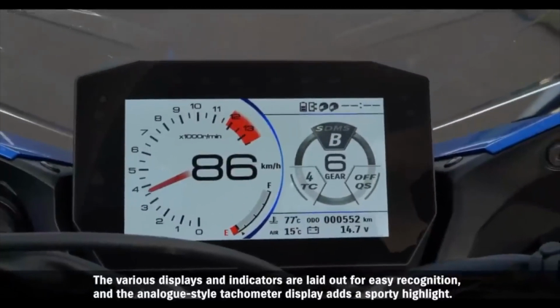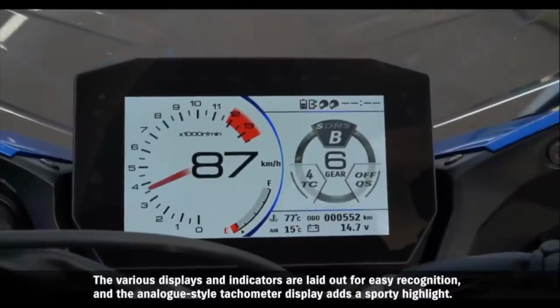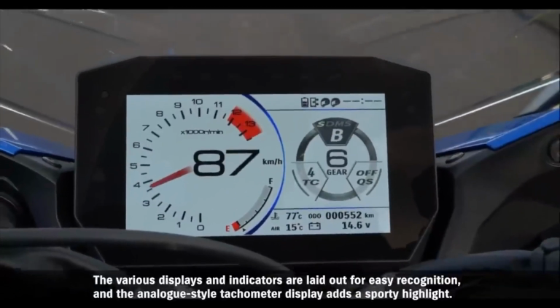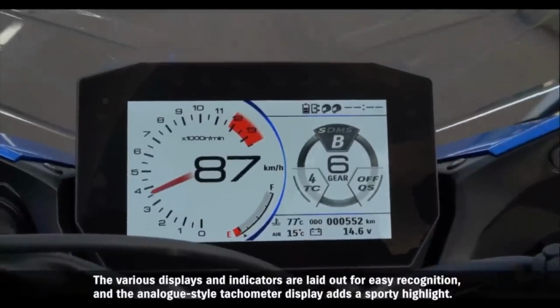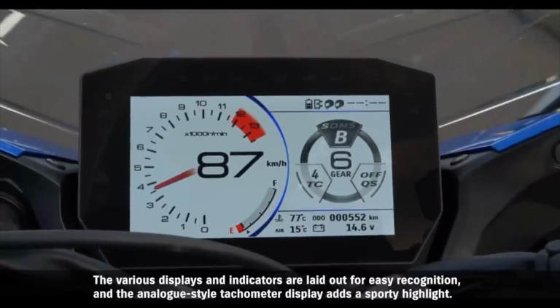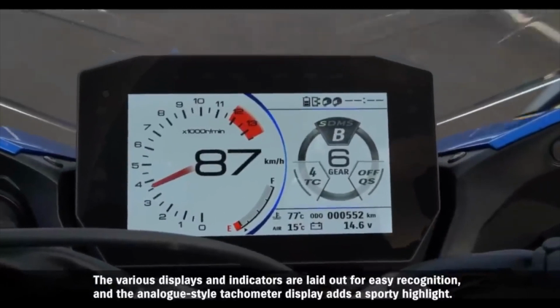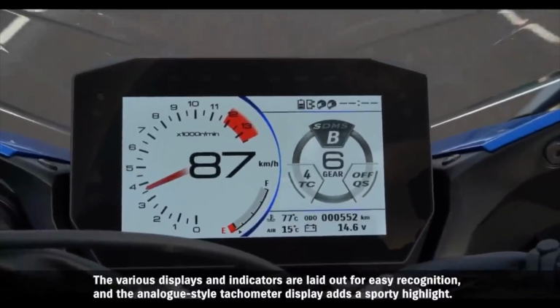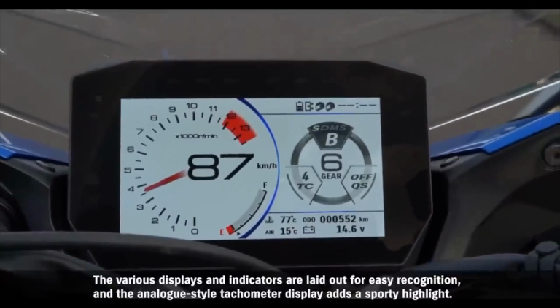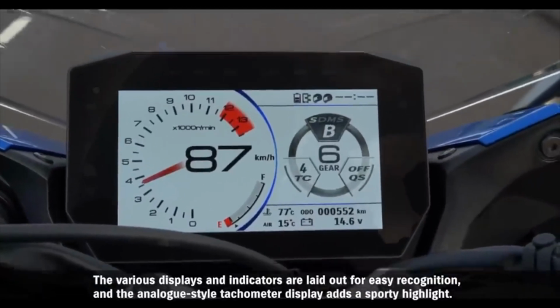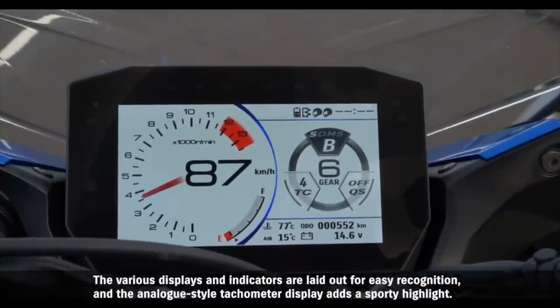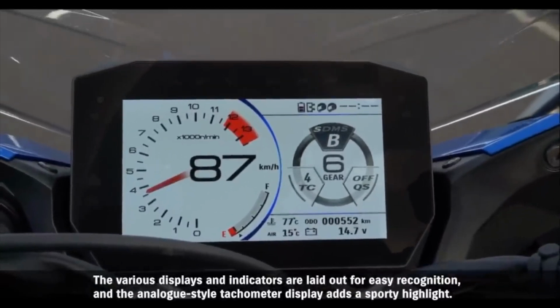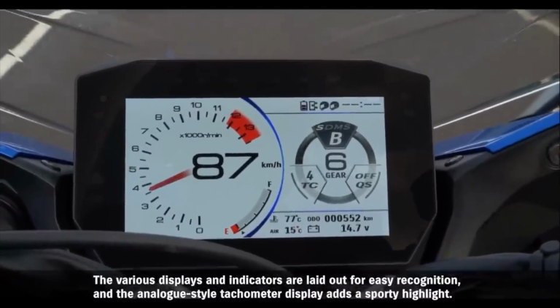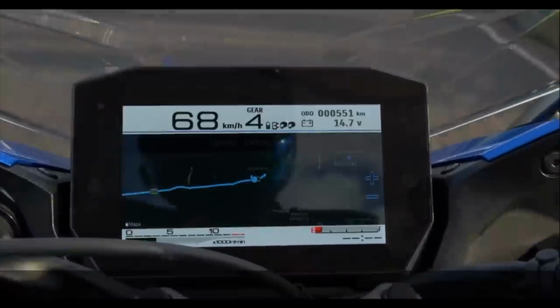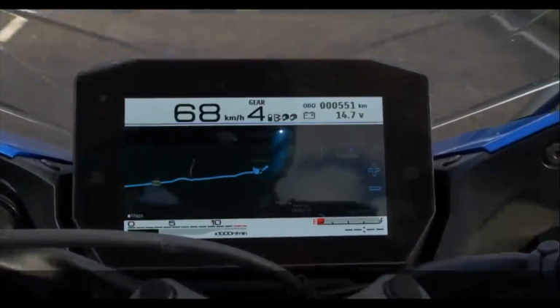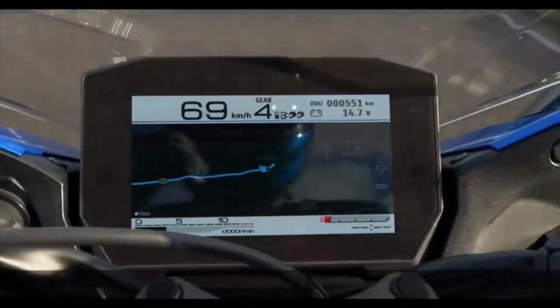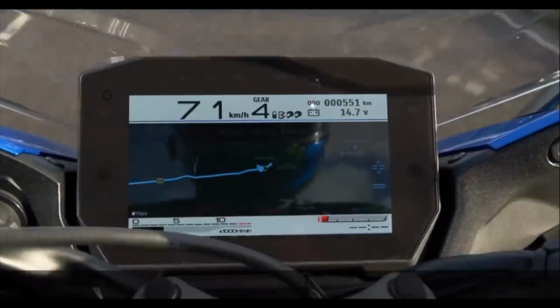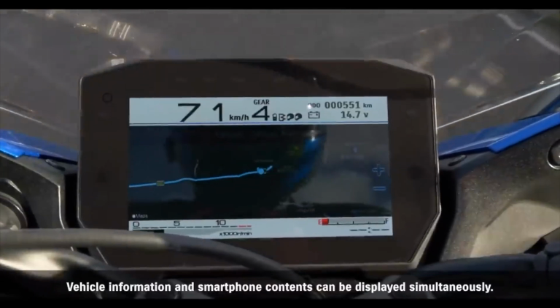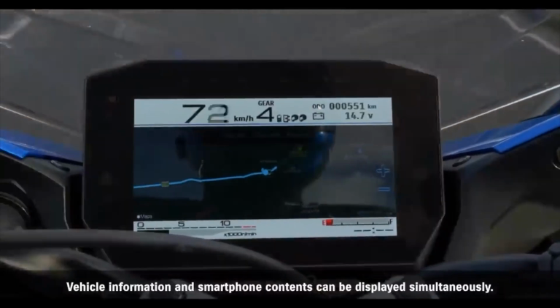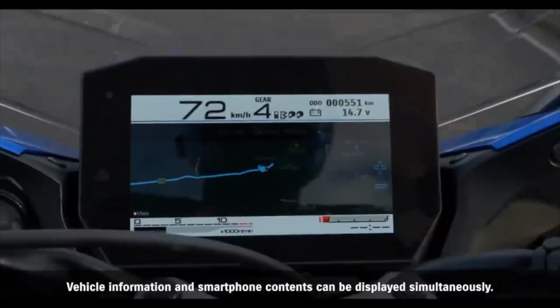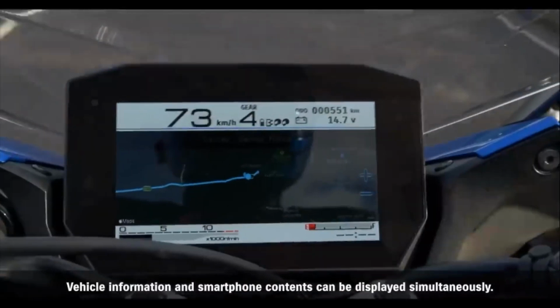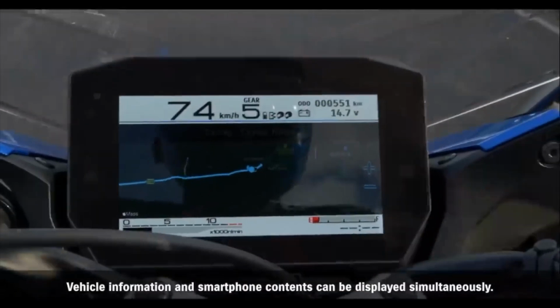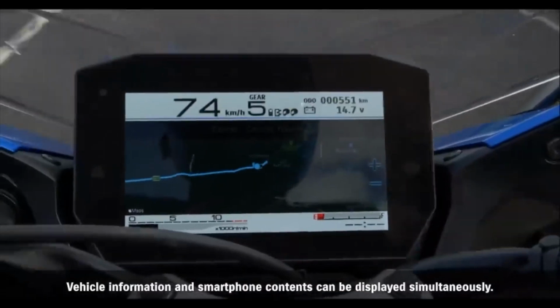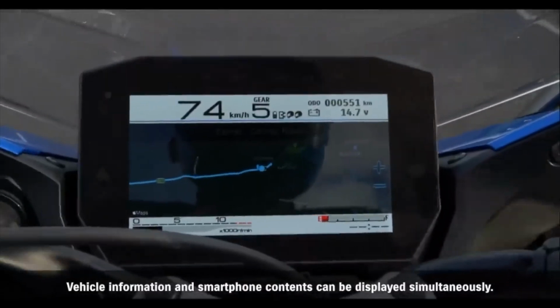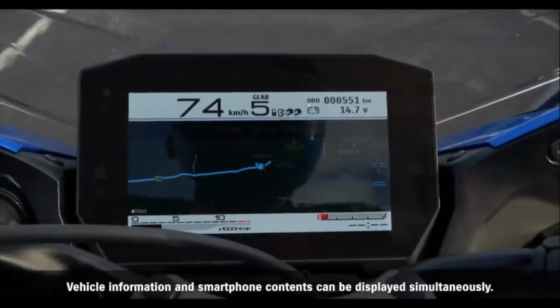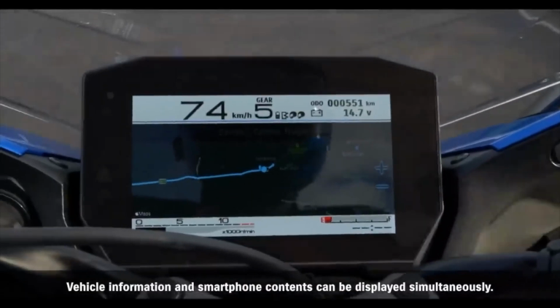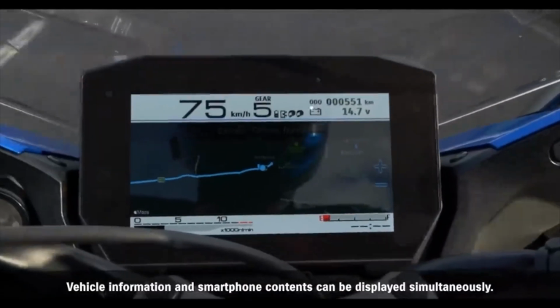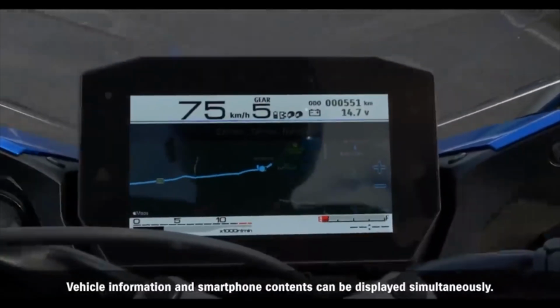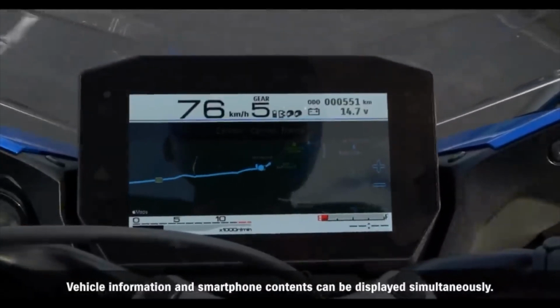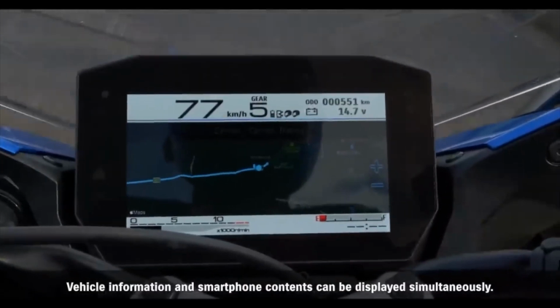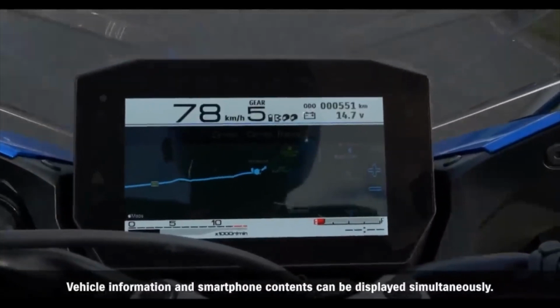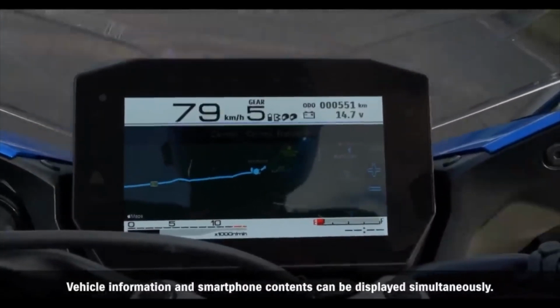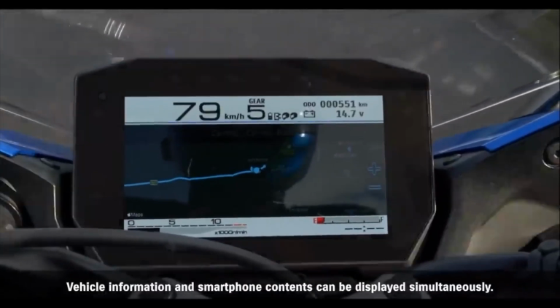The various displays and indicators are laid out for easy recognition, and the analog-style tachometer display adds a sporty highlight. Vehicle information and smartphone contents can be displayed simultaneously.